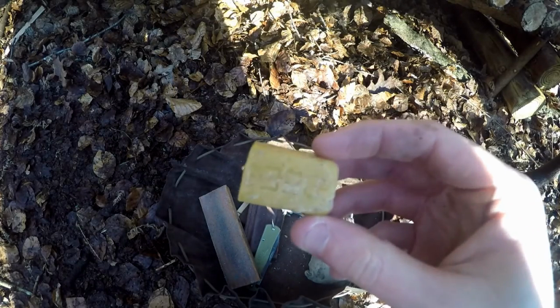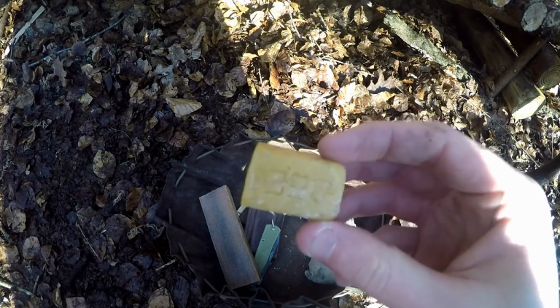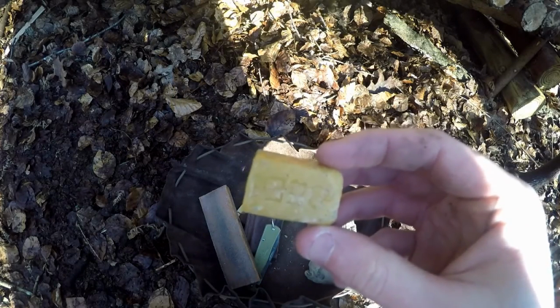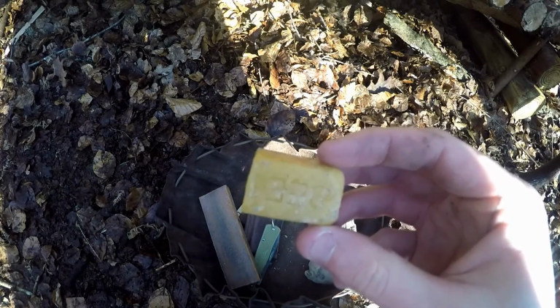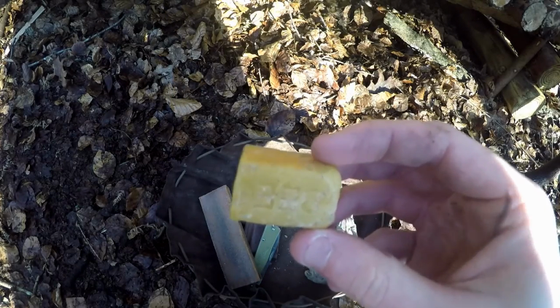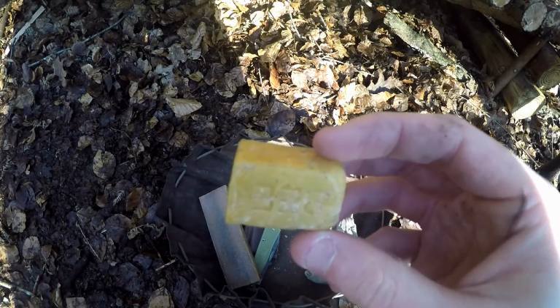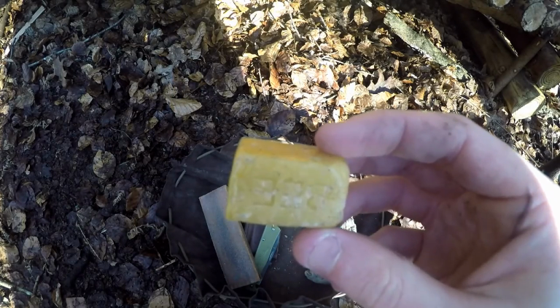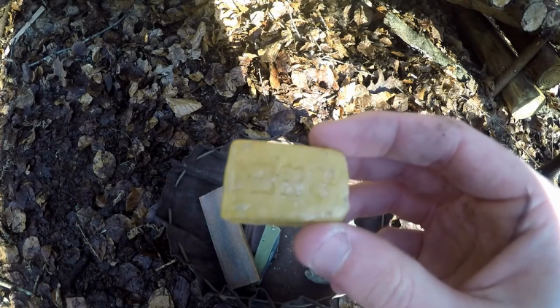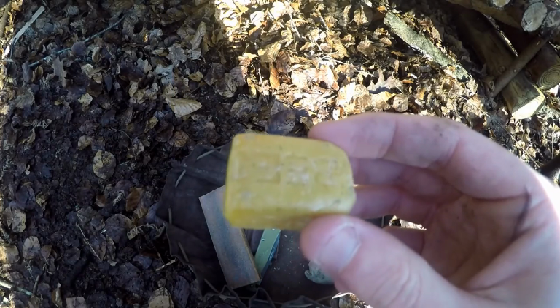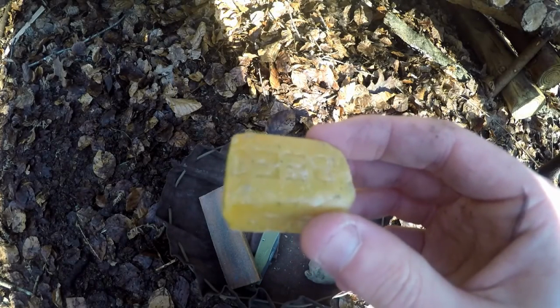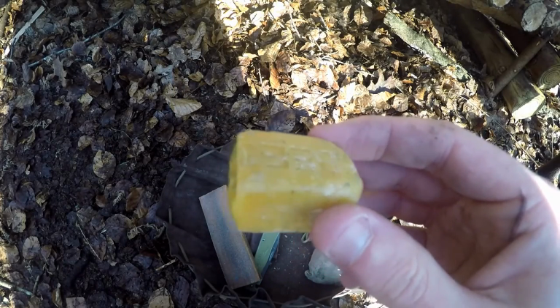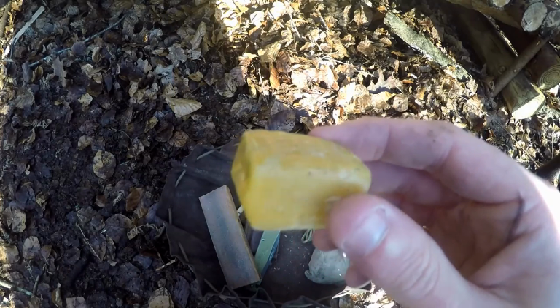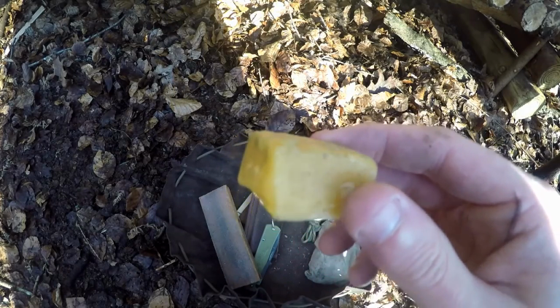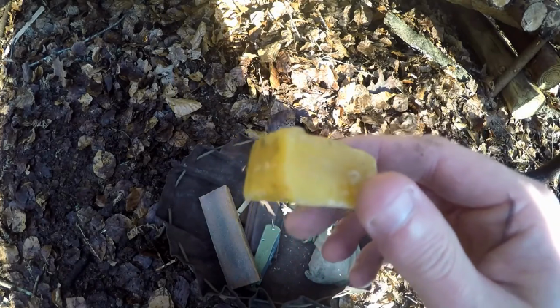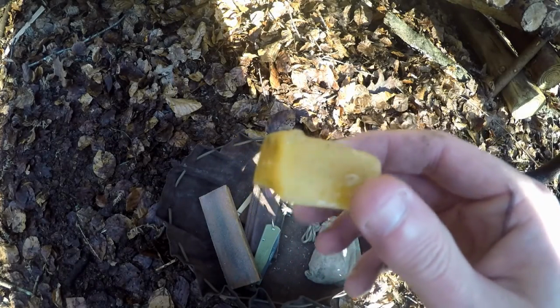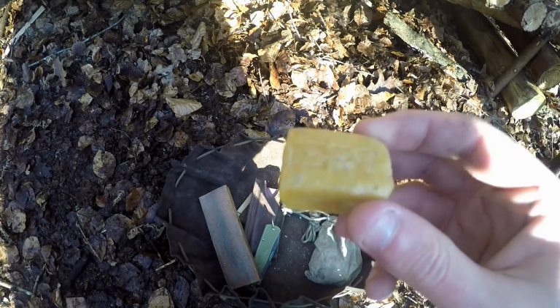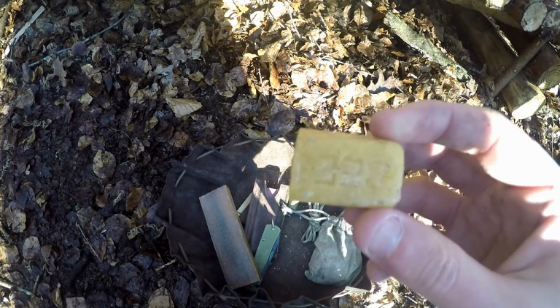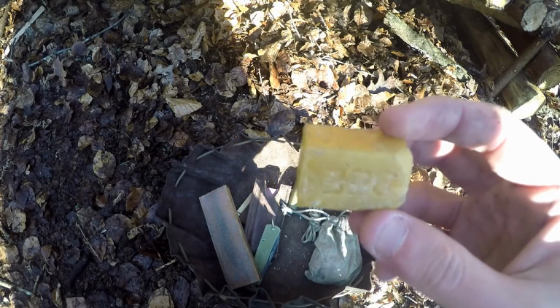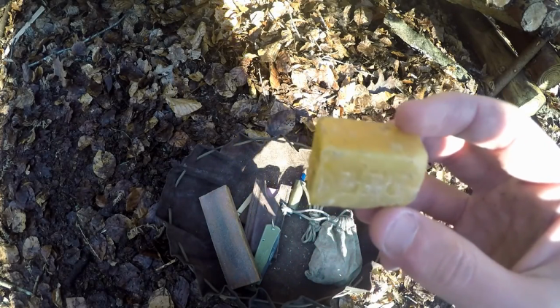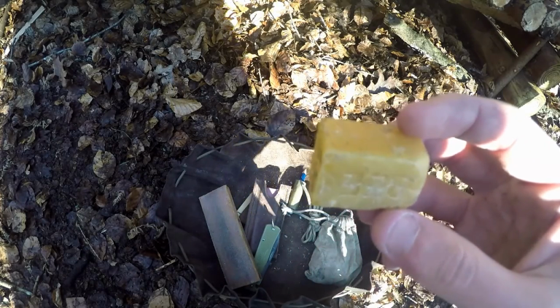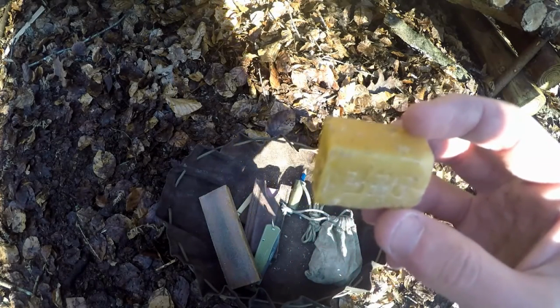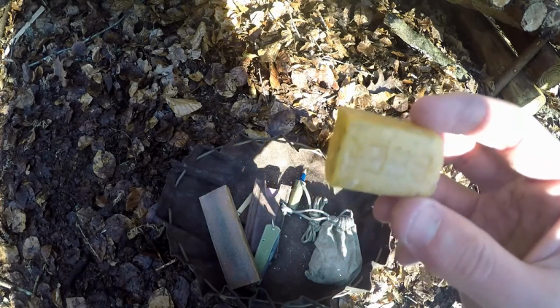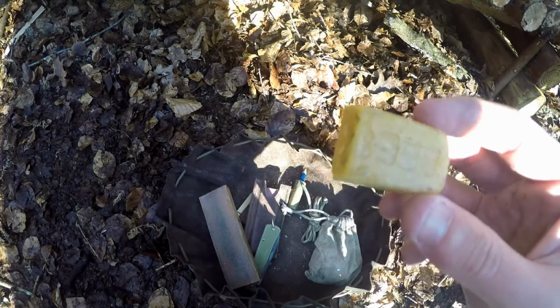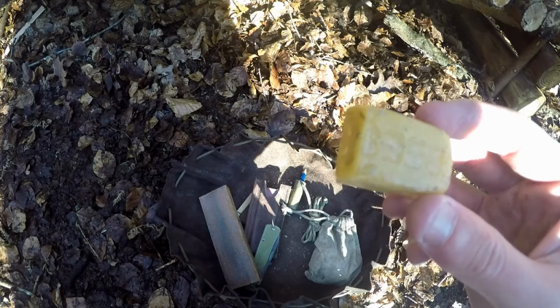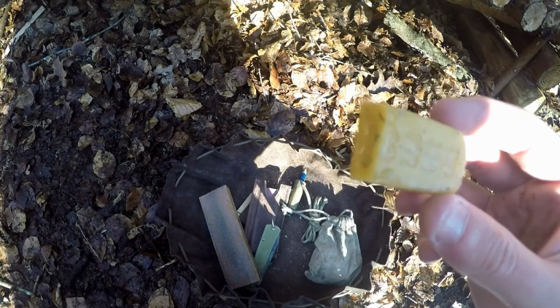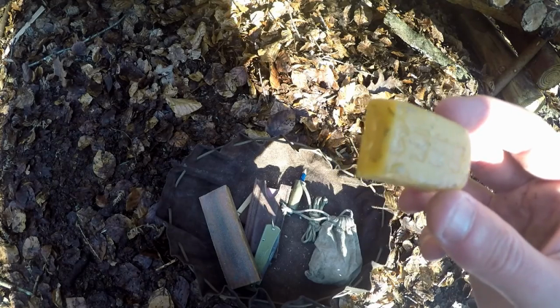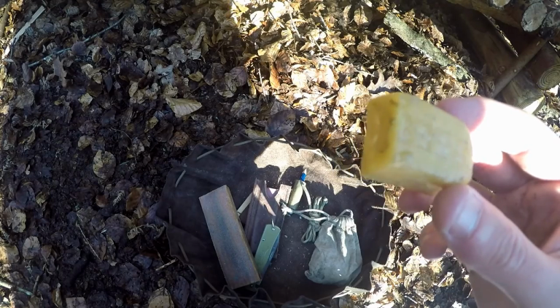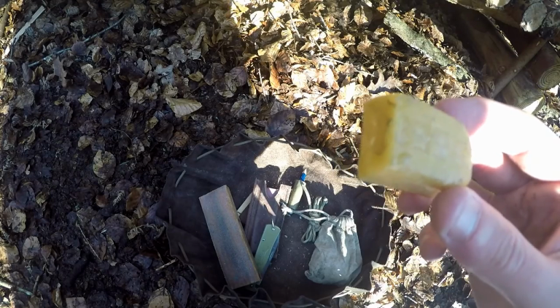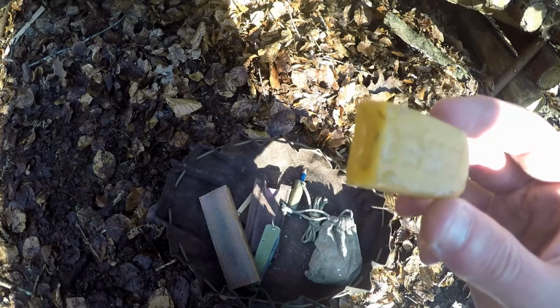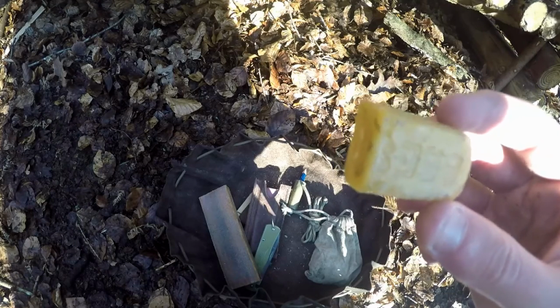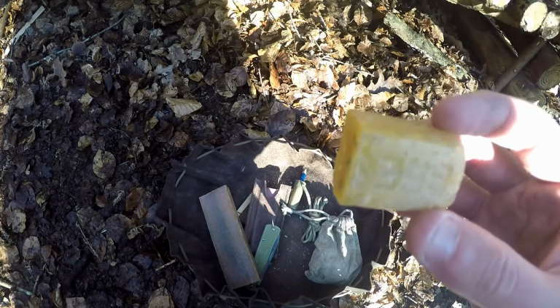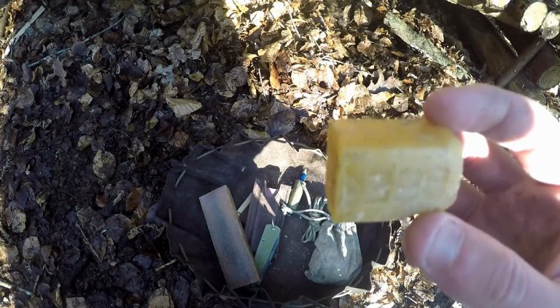Here I have a small chunk of beeswax. I use this for waxing up my bow drill strings.